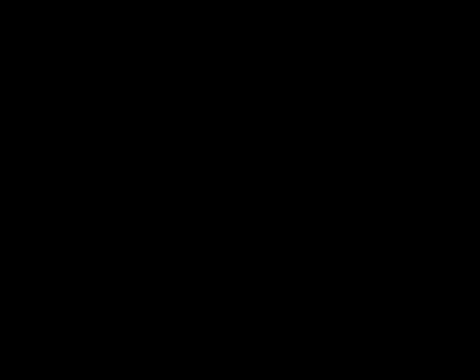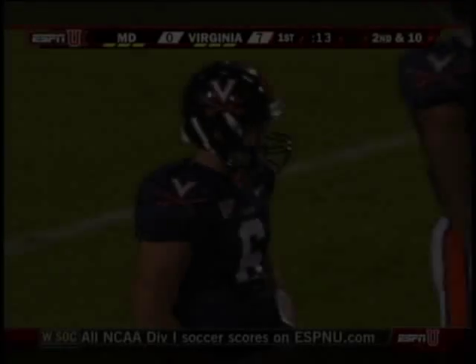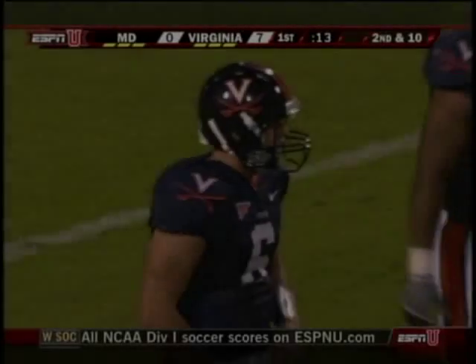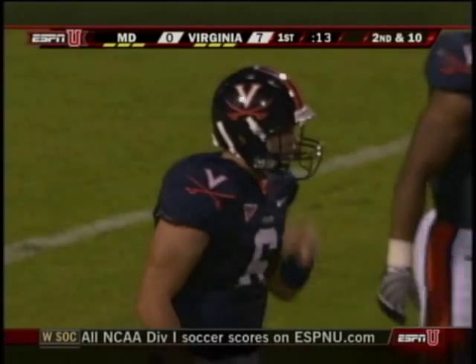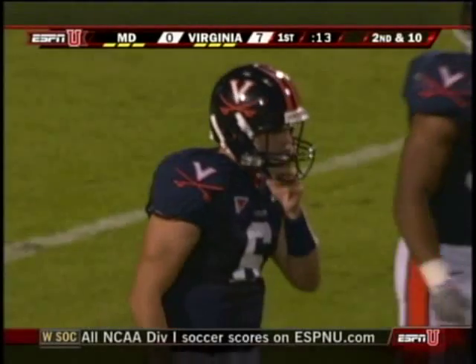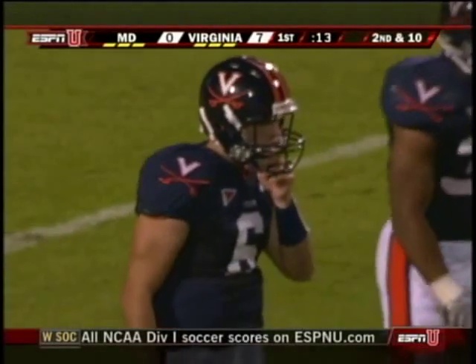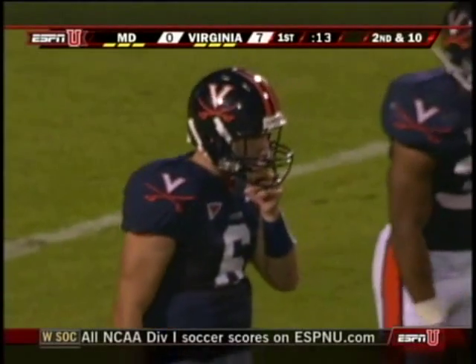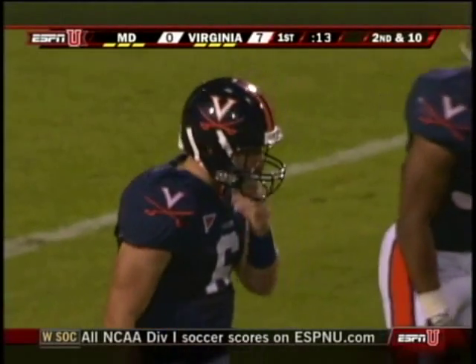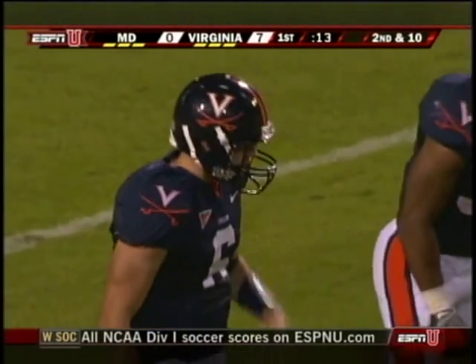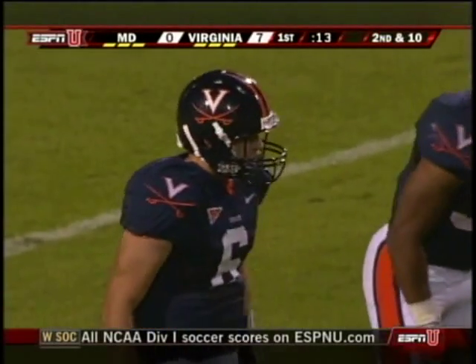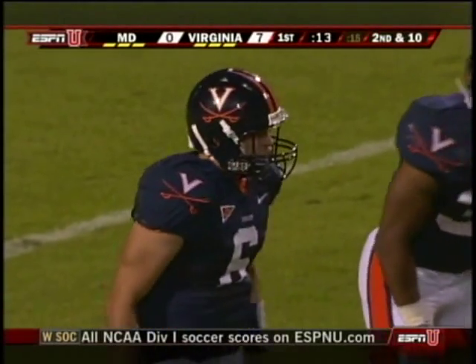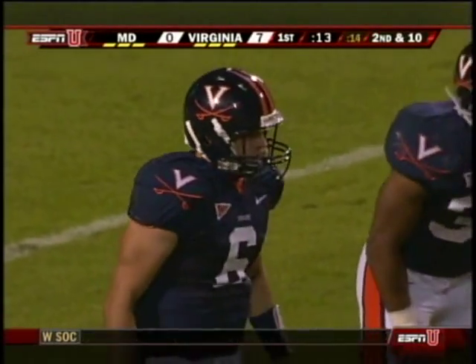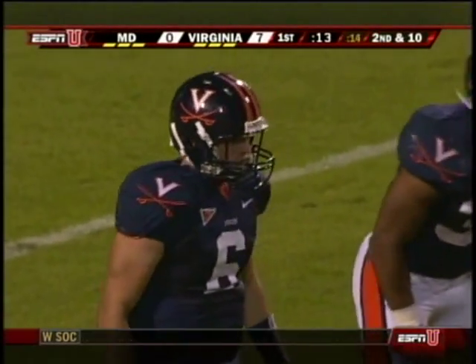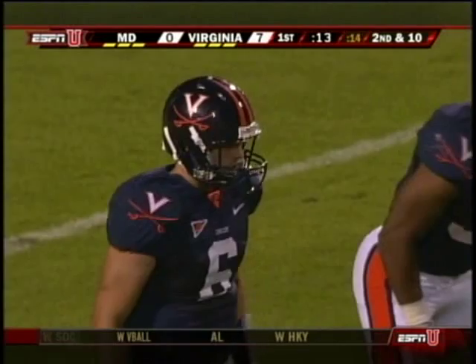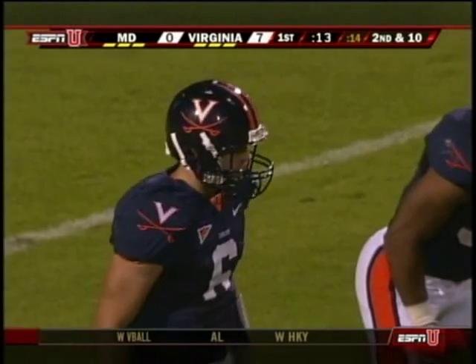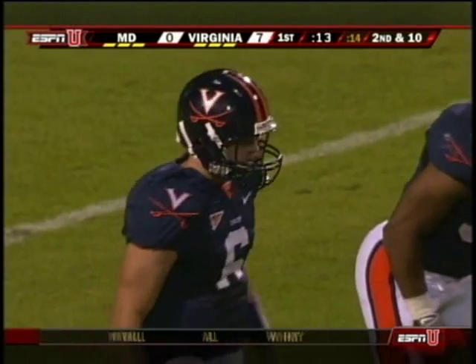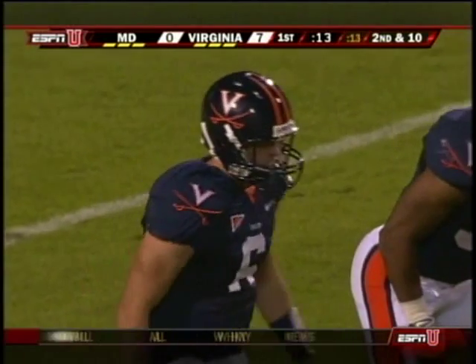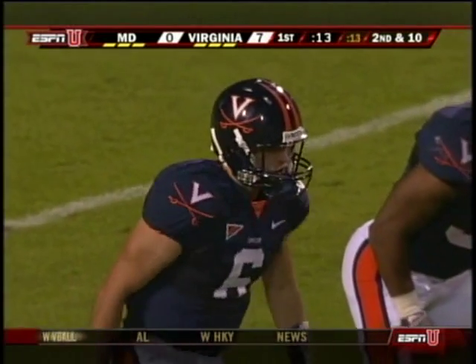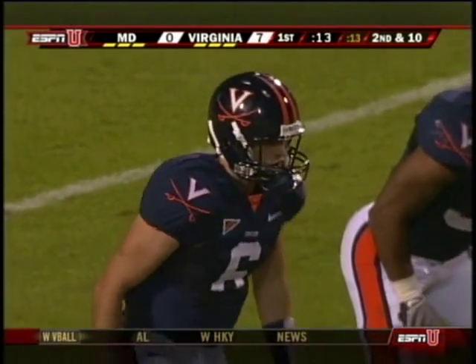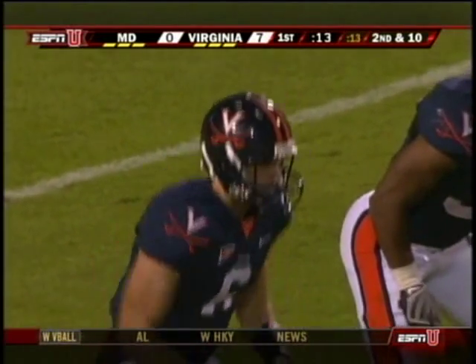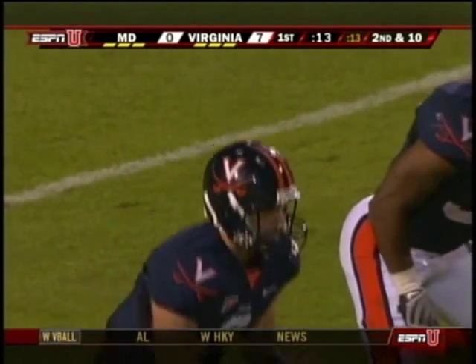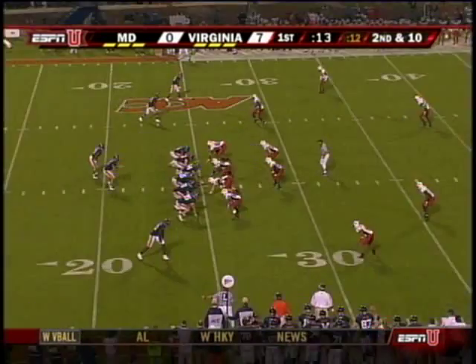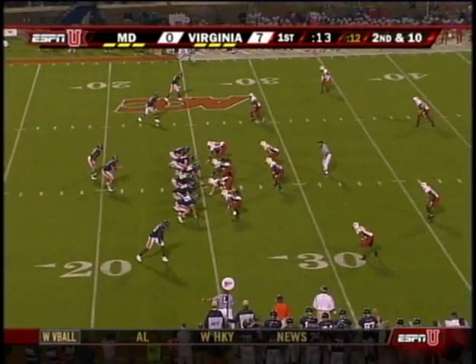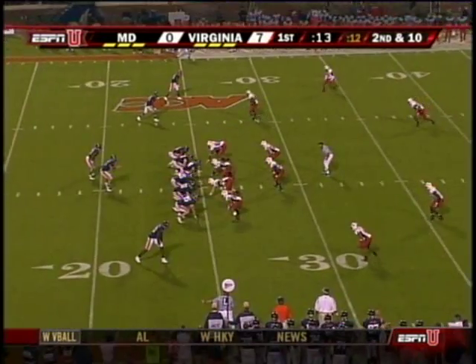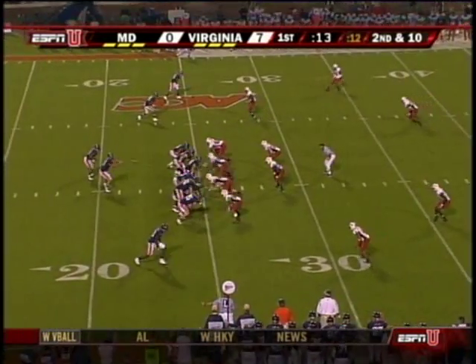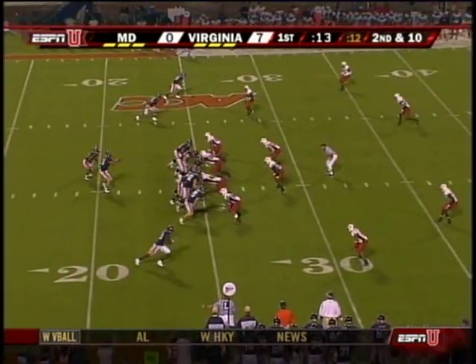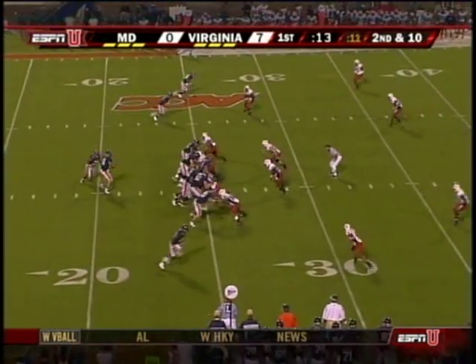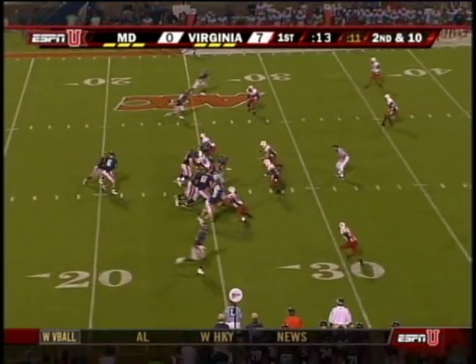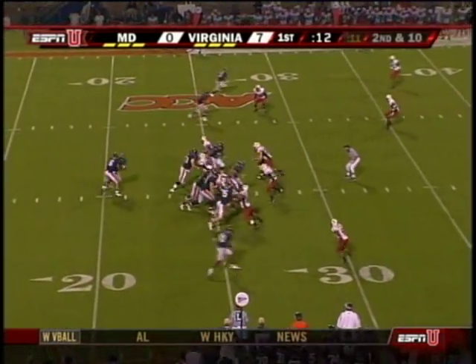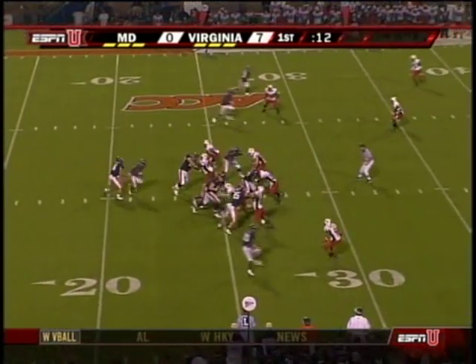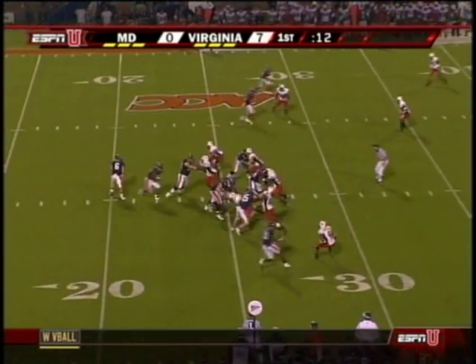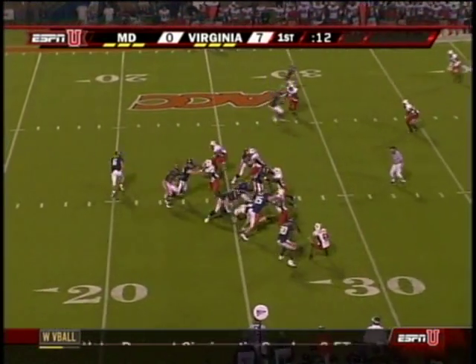I remember that game. So you had that rap on the left knee, huh? Even back then? Yeah, even then.